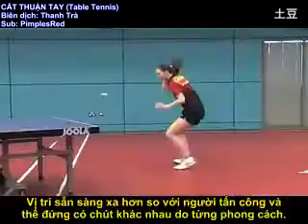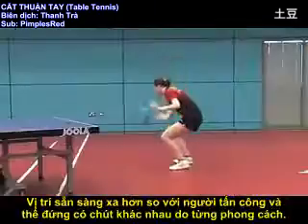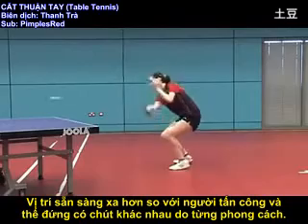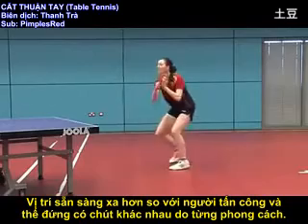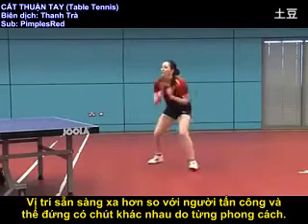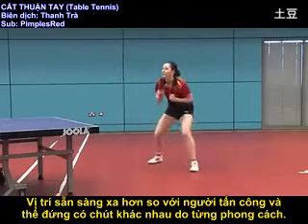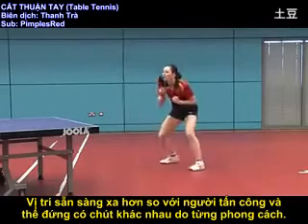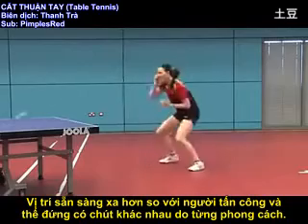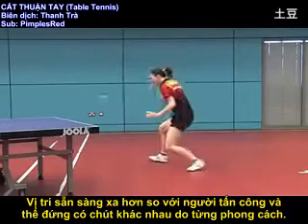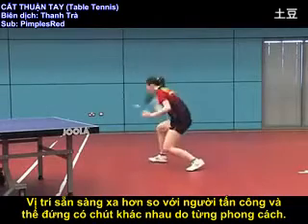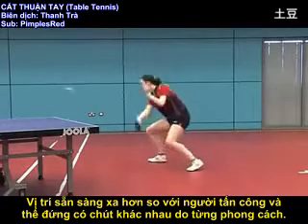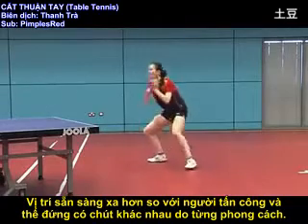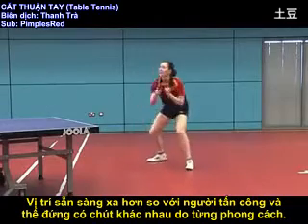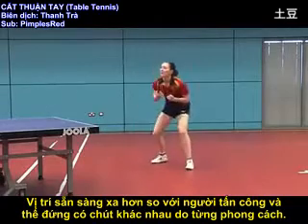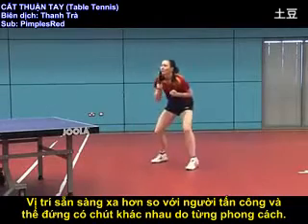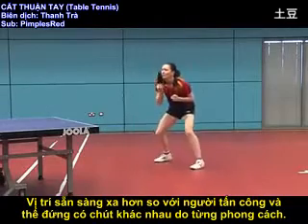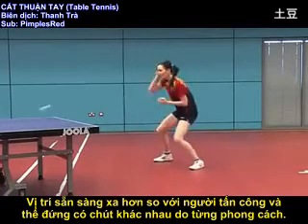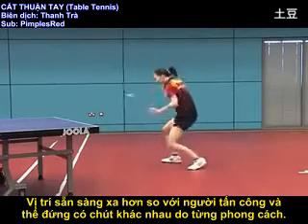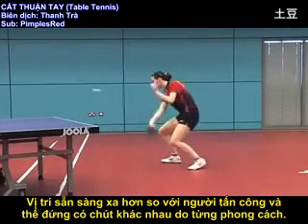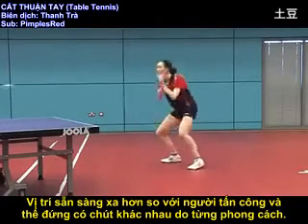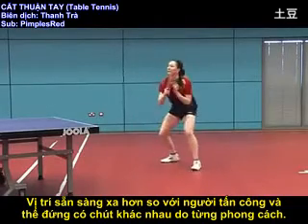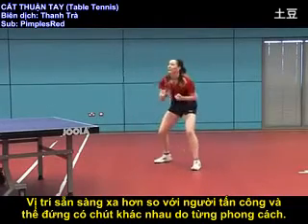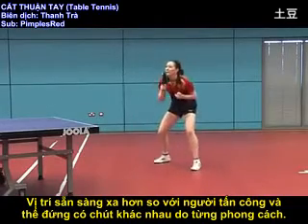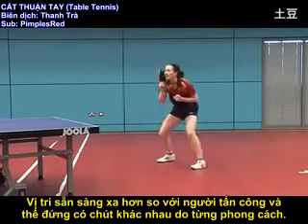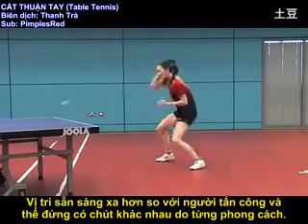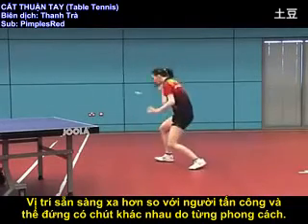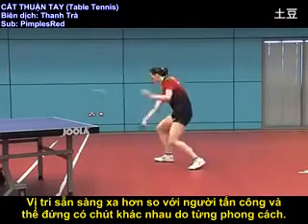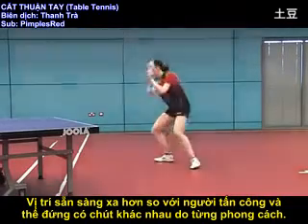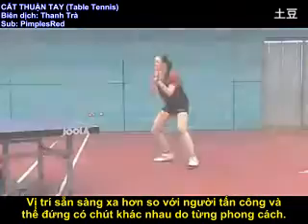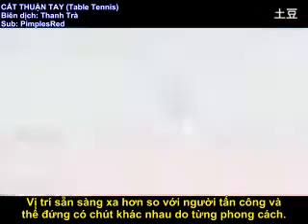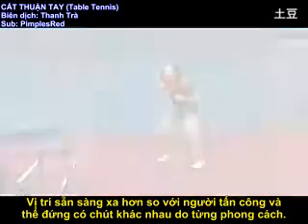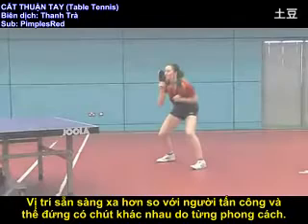The ready position is a little further away from the table and the stance will depend on the individual style of the player.